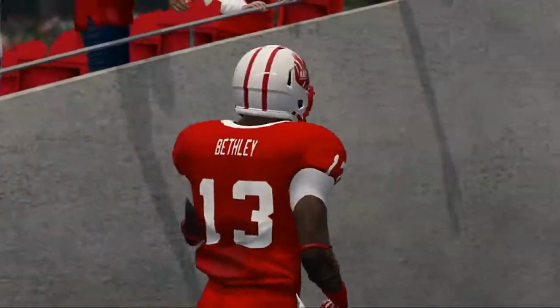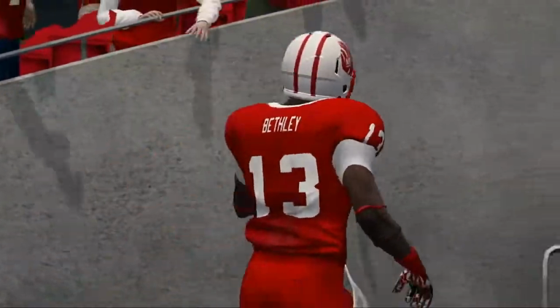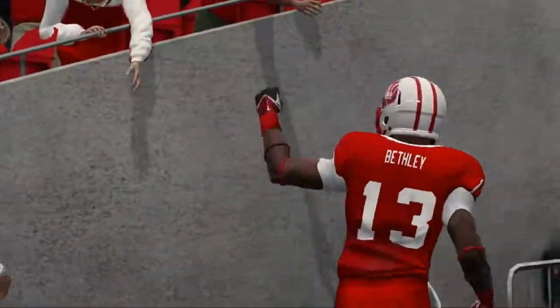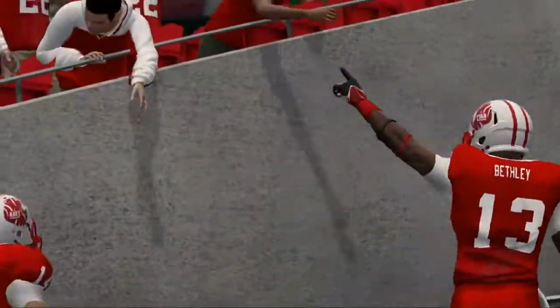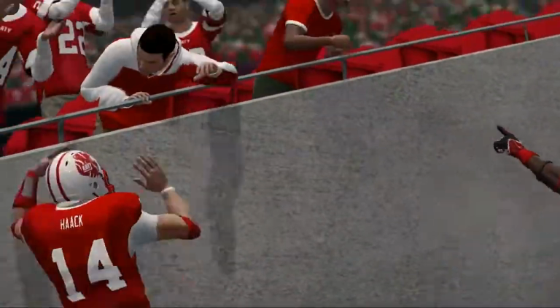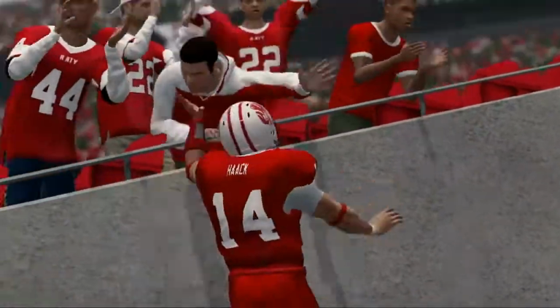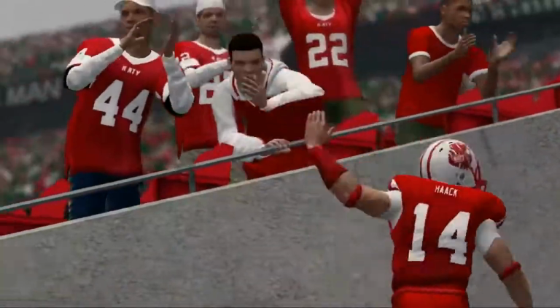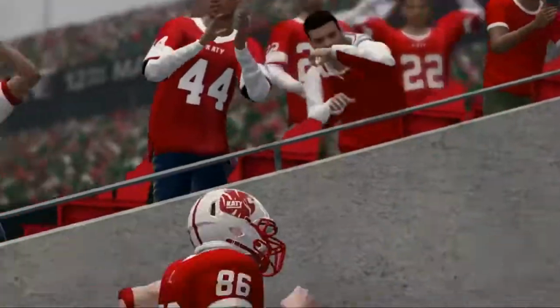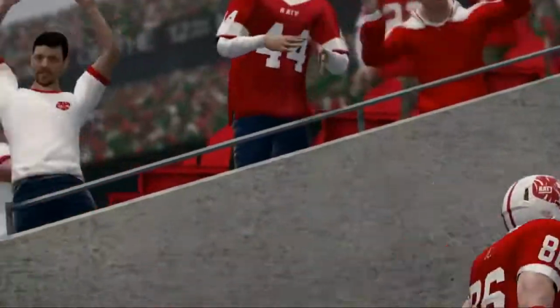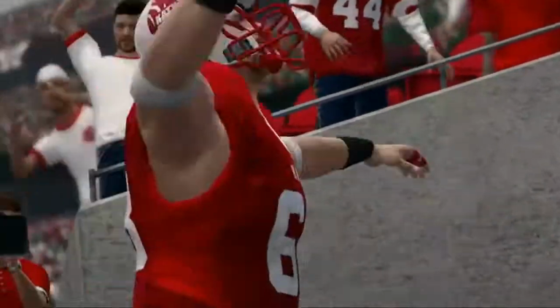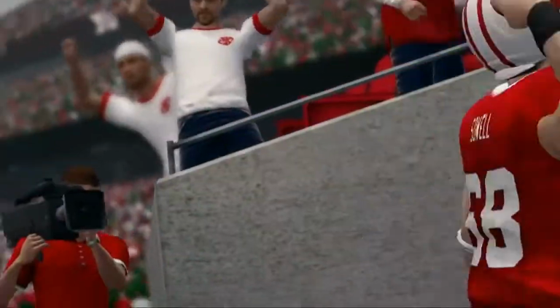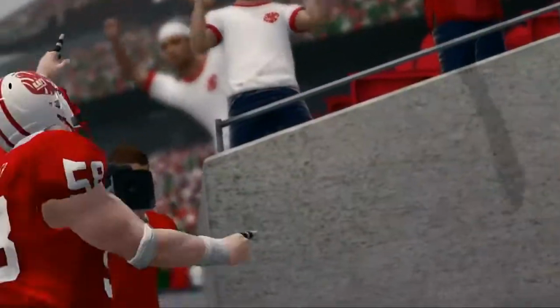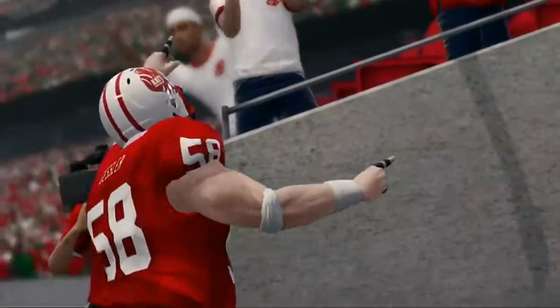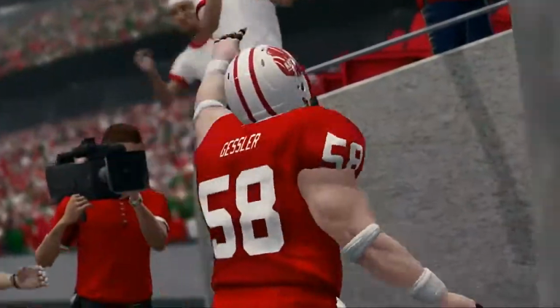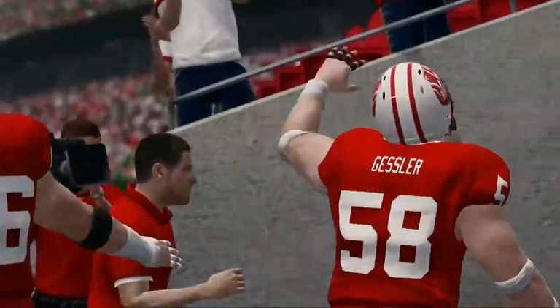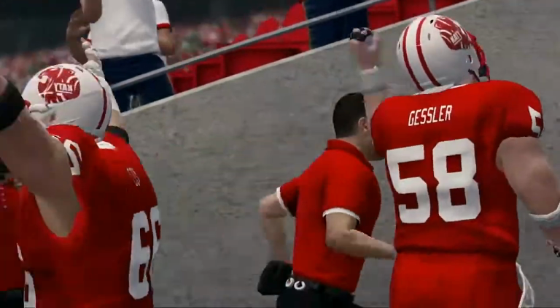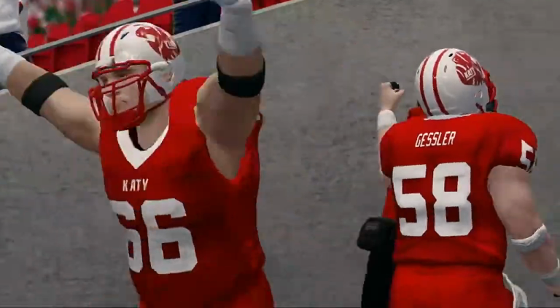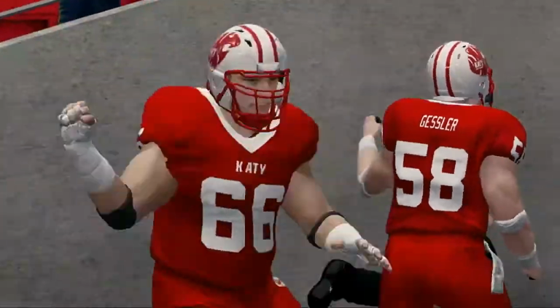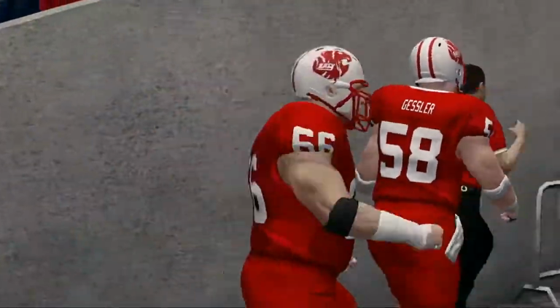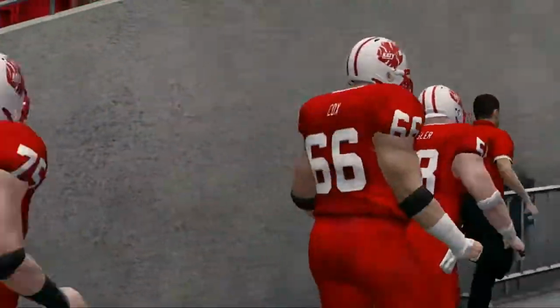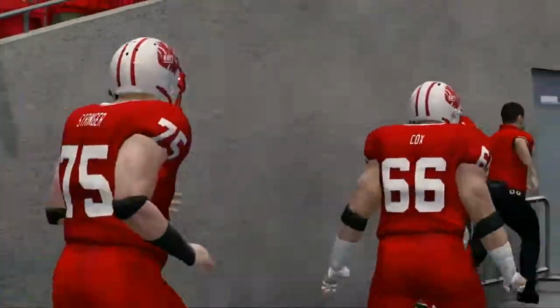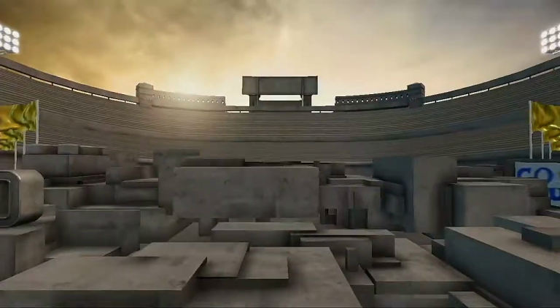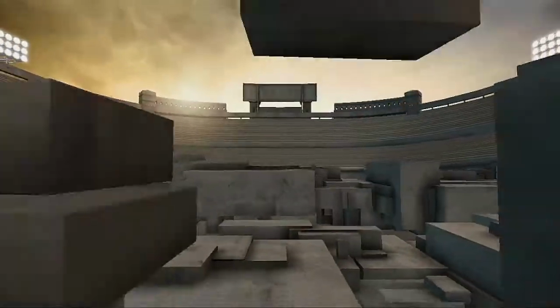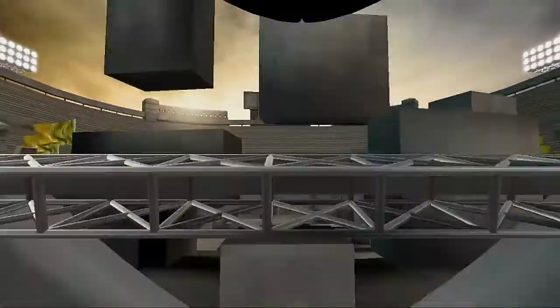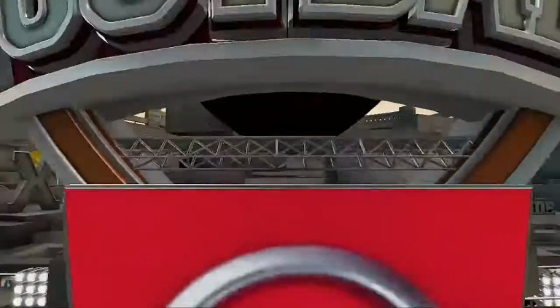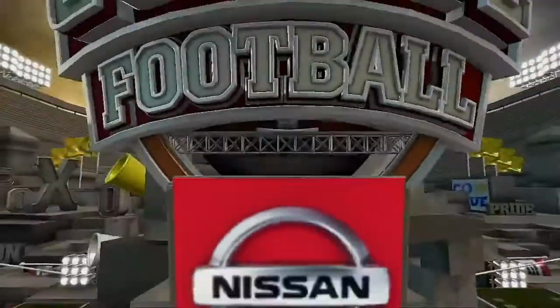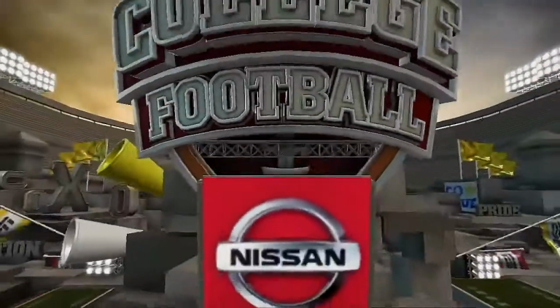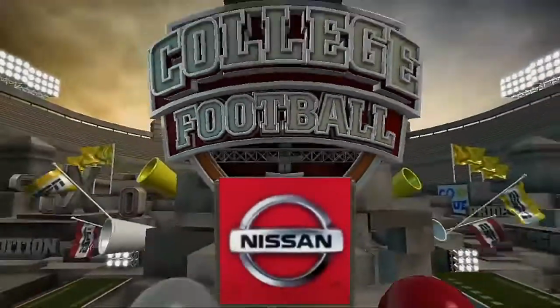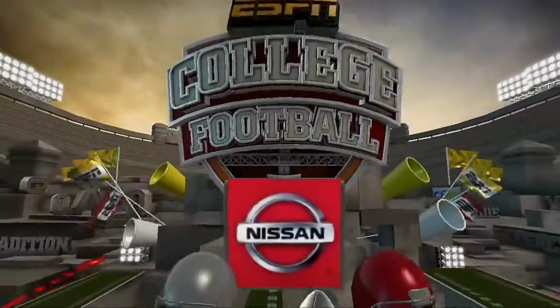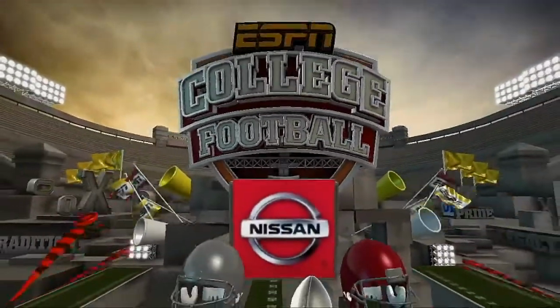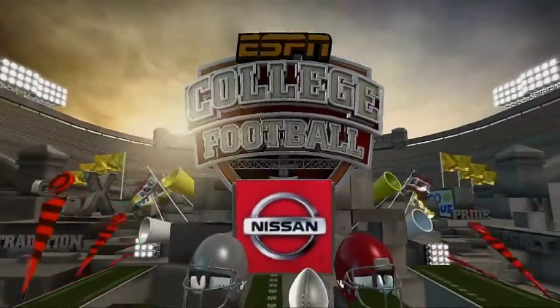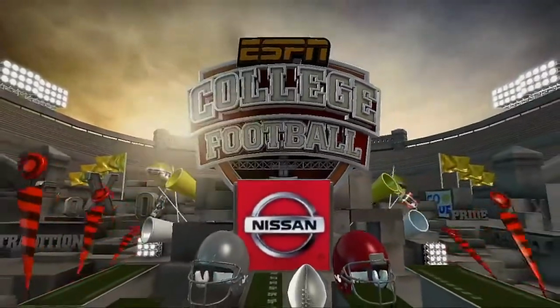That's it for this presentation of NCAA Football 14. For Kirk Street, I'm Brad Nessler saying thanks, and we'll see you soon.